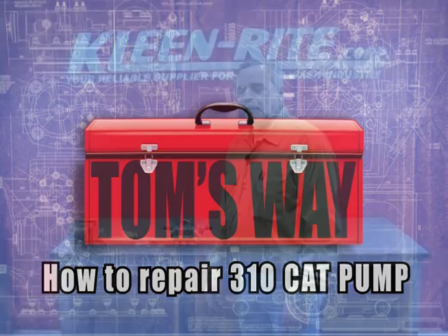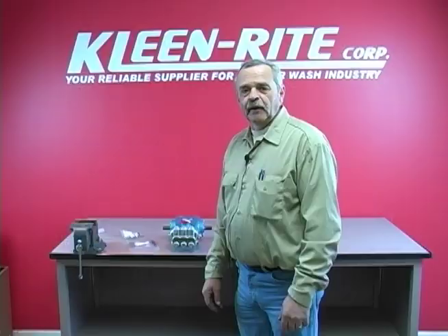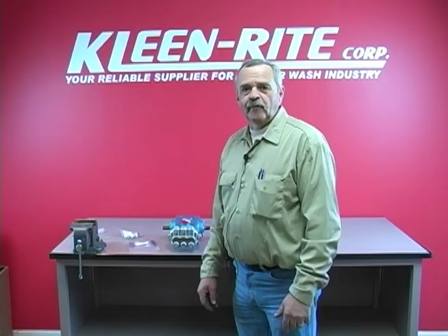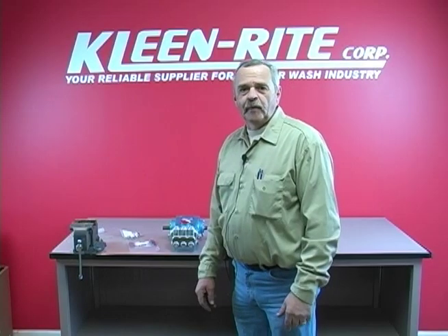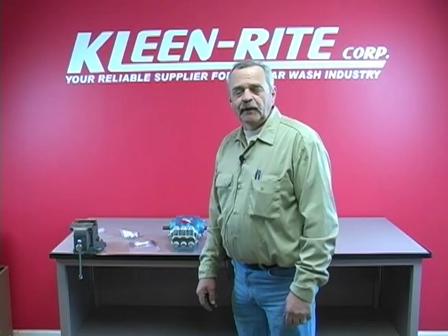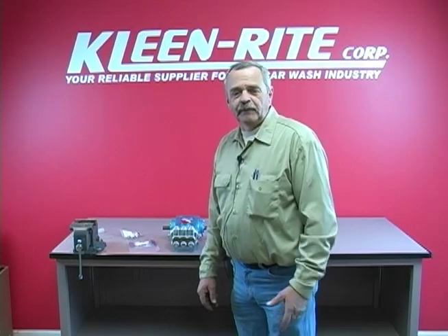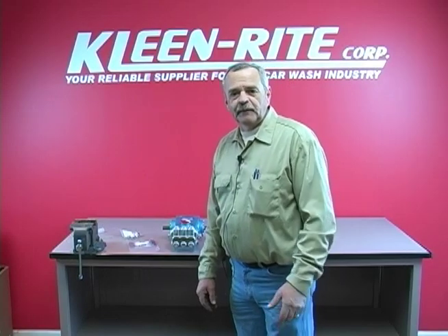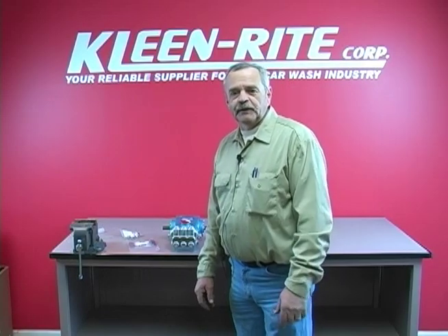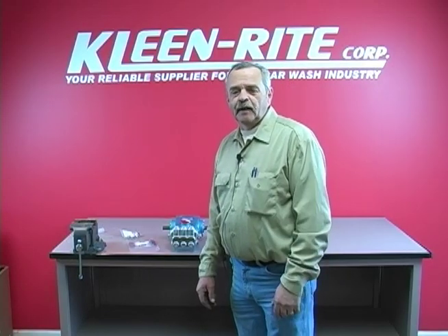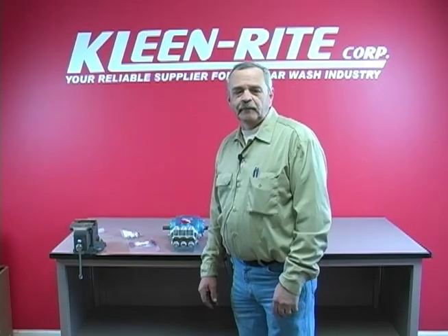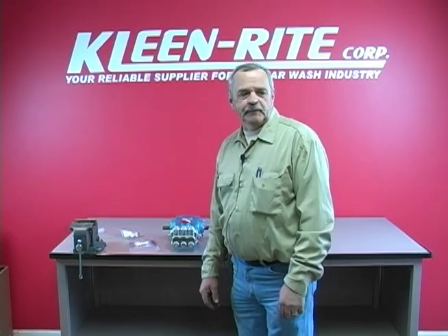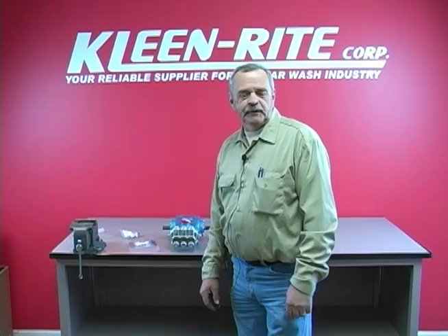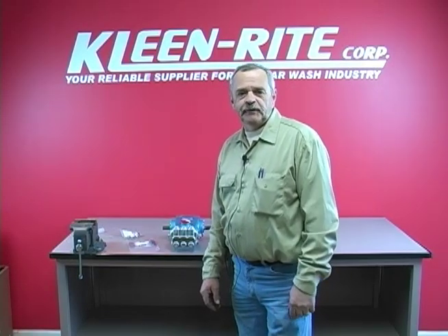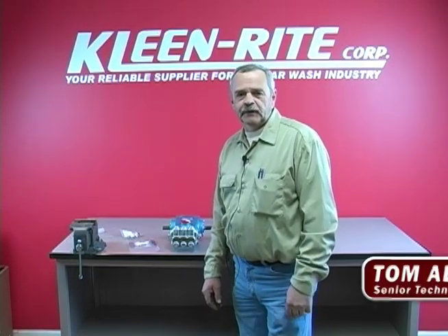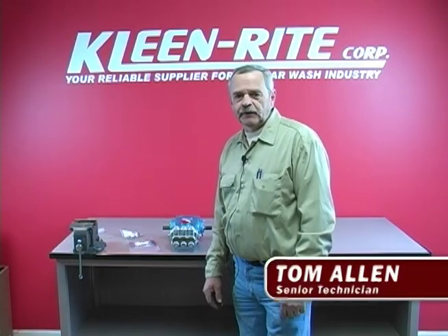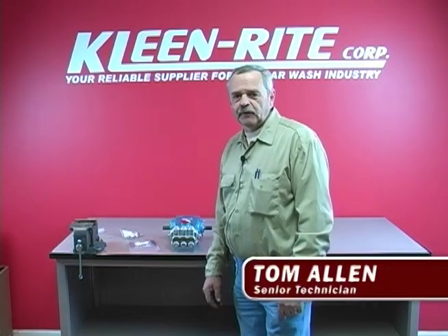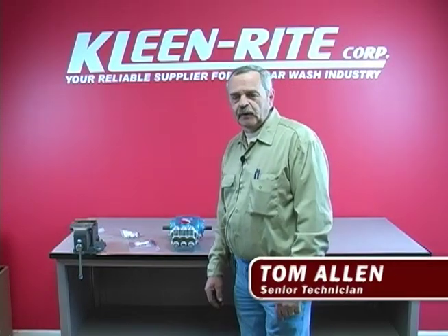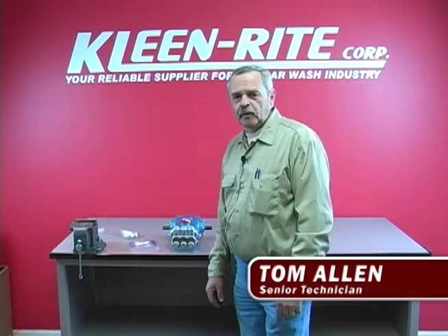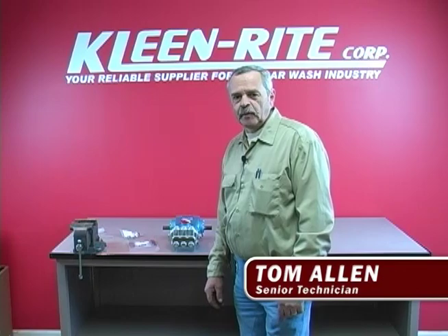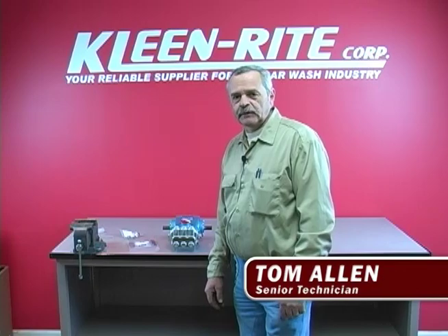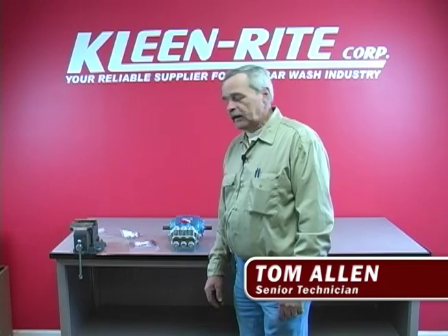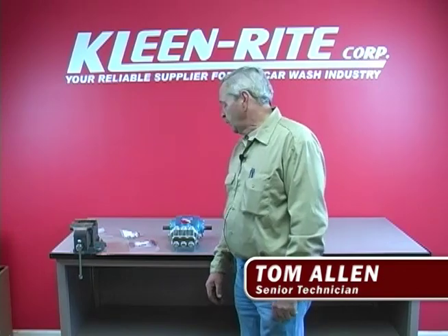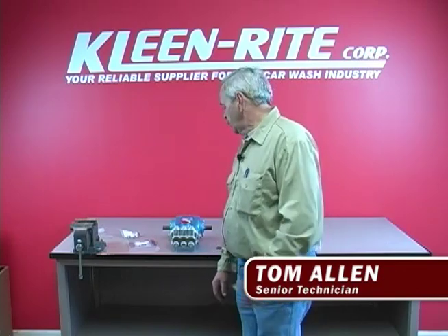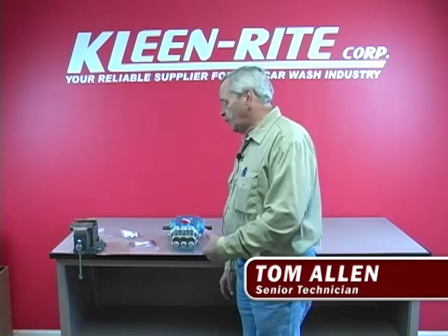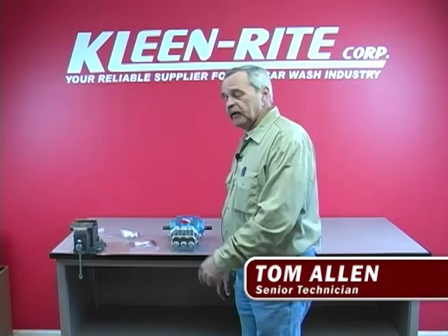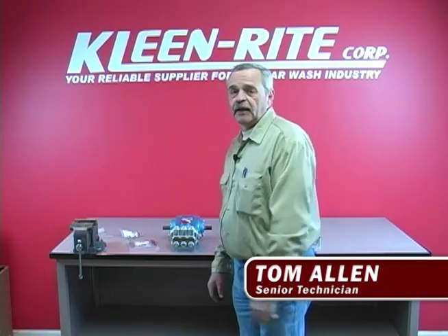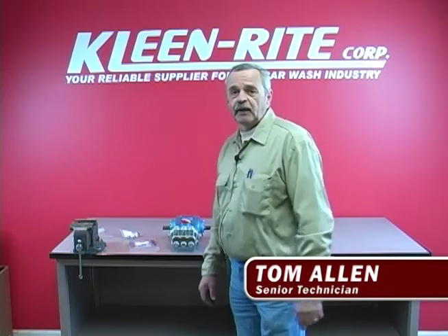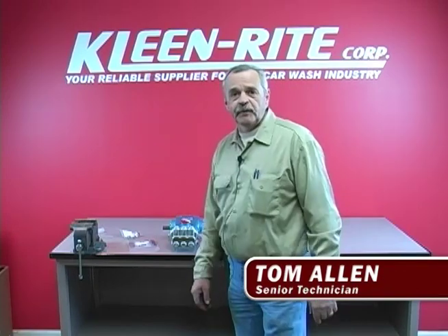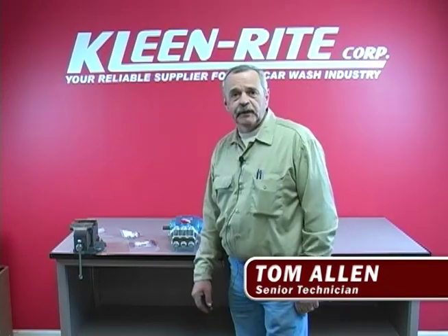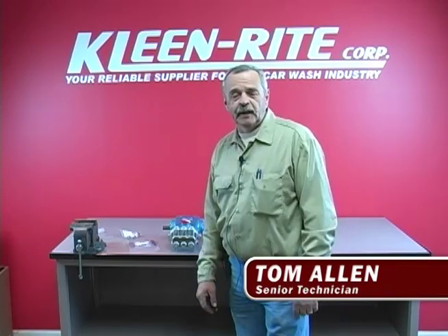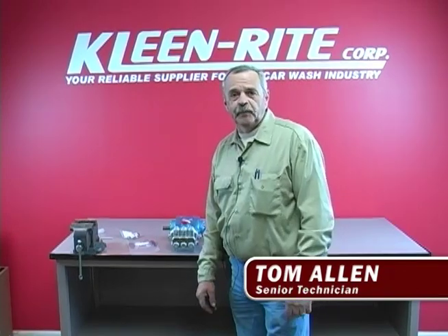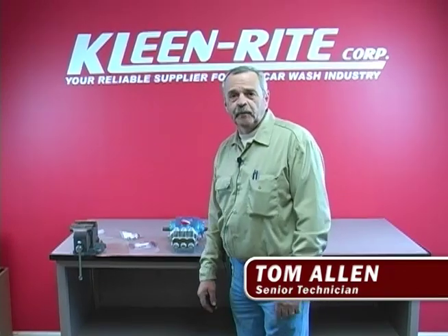Hello everybody, my name is Tom. I'm the senior technician at Clearing Eye Corporation. Today we're going to rebuild the head on a 310 CAD pump.